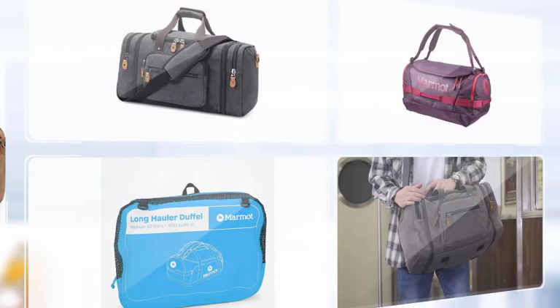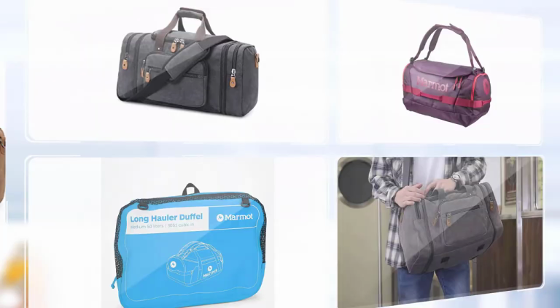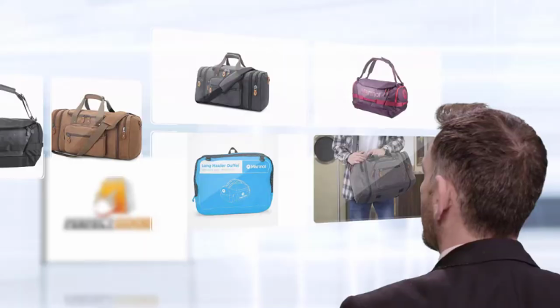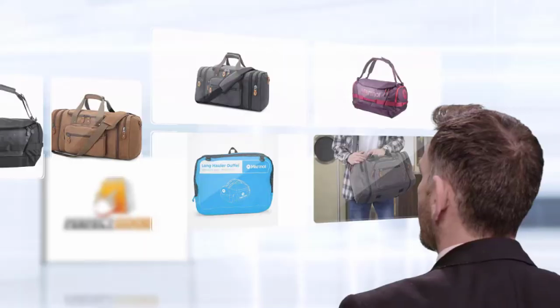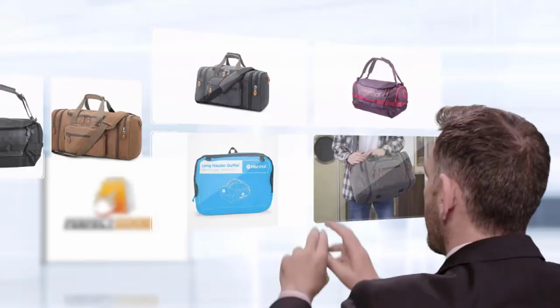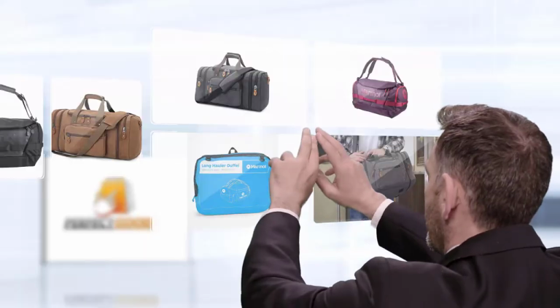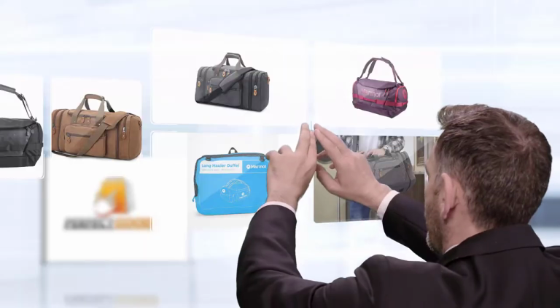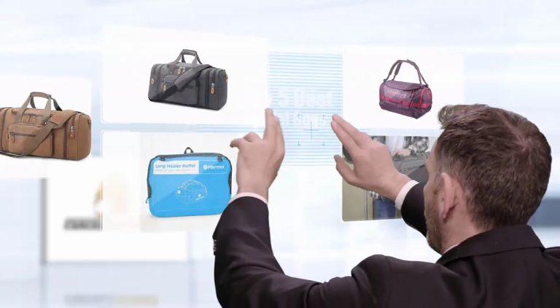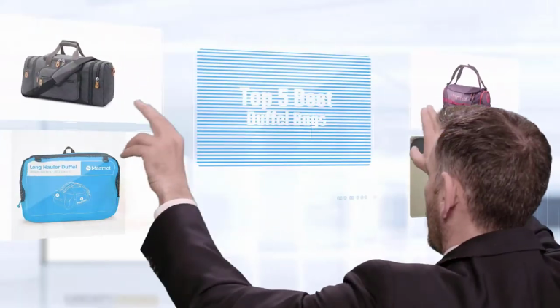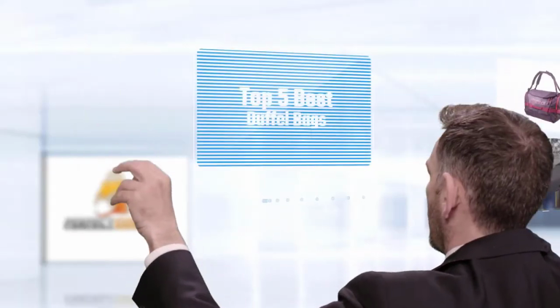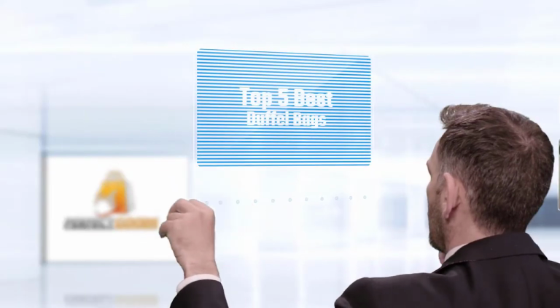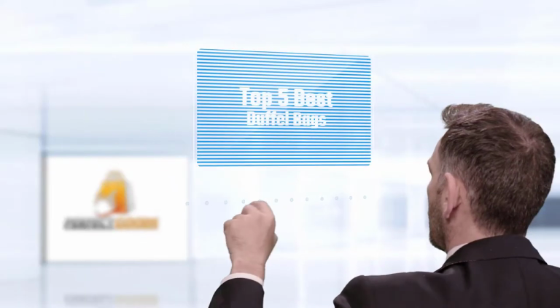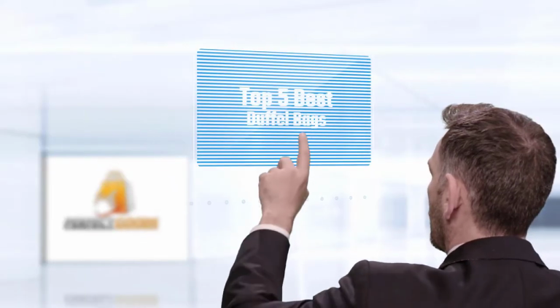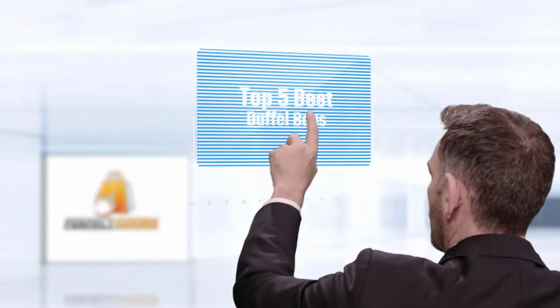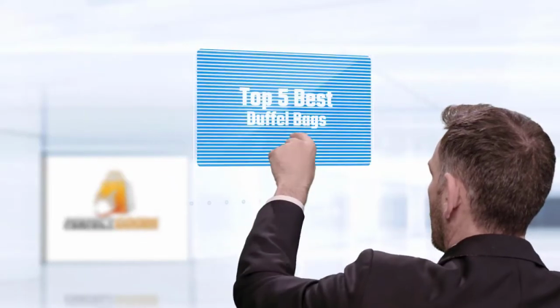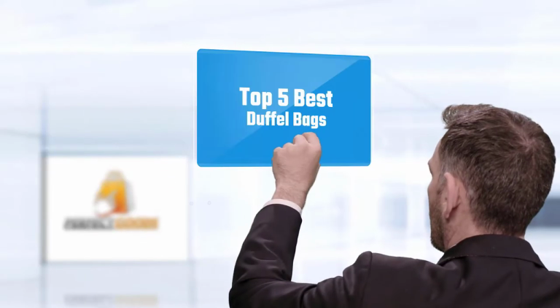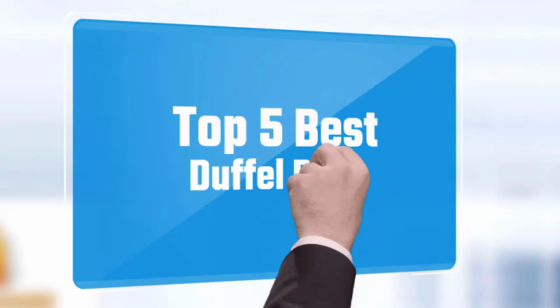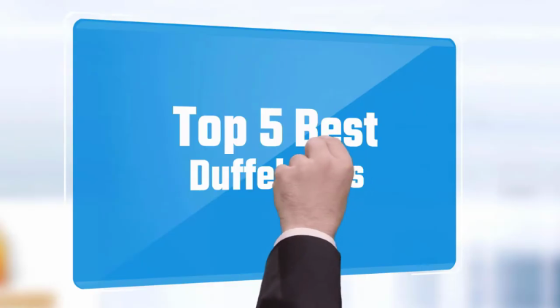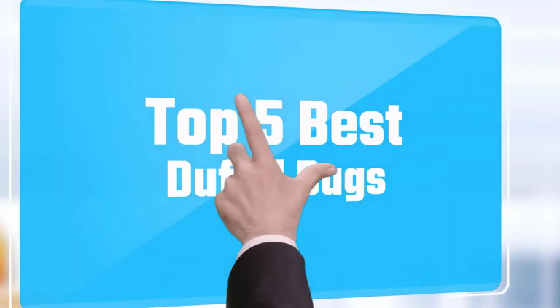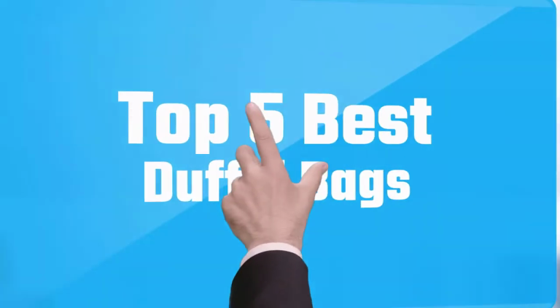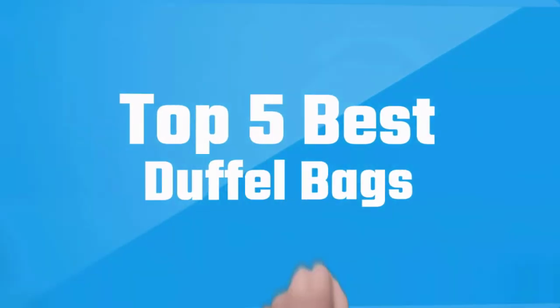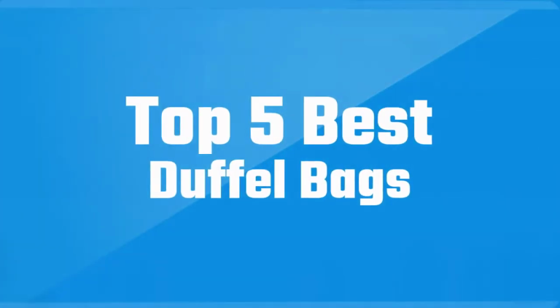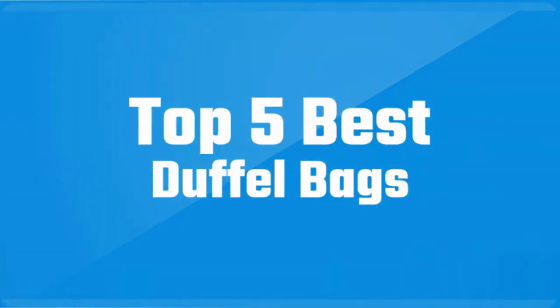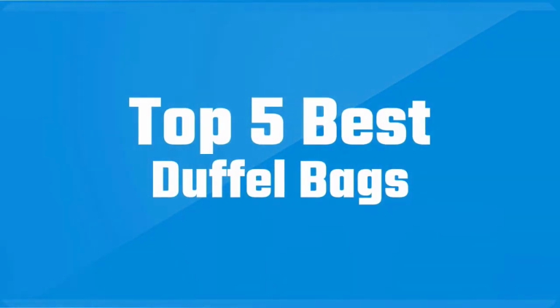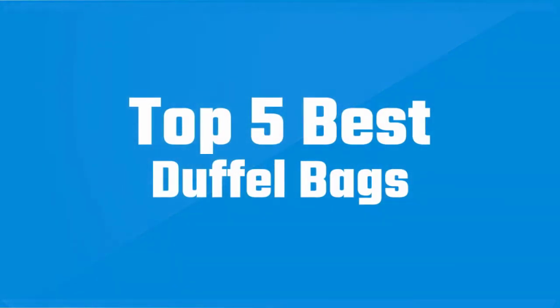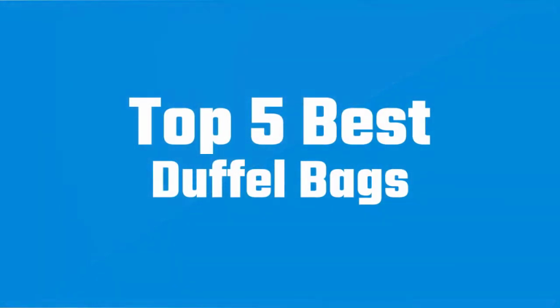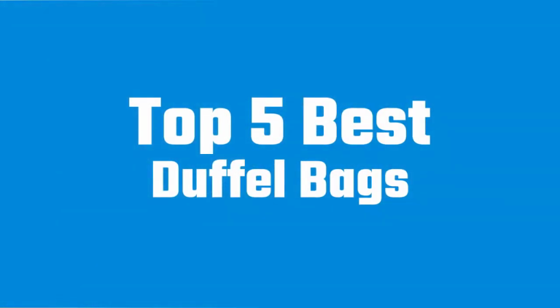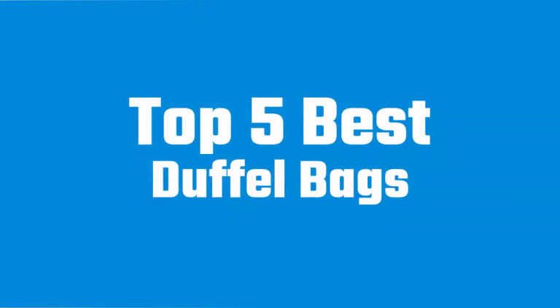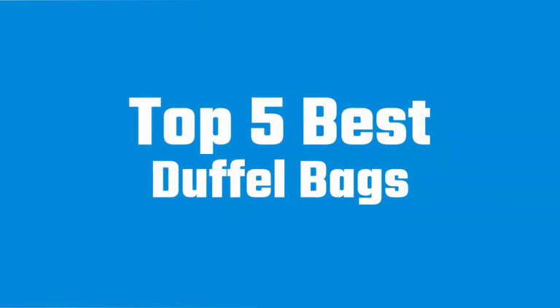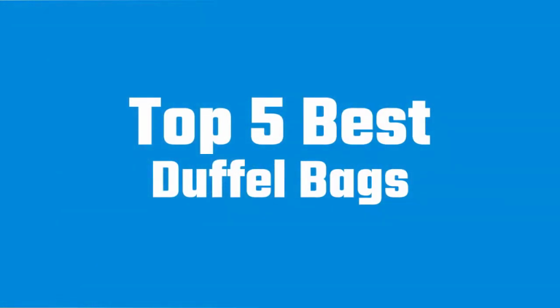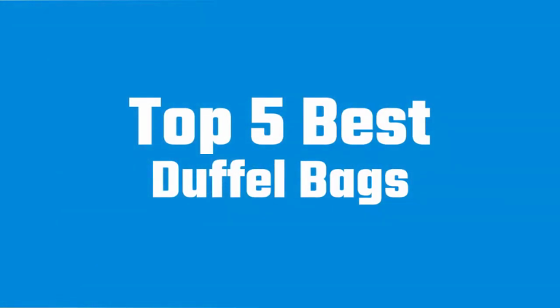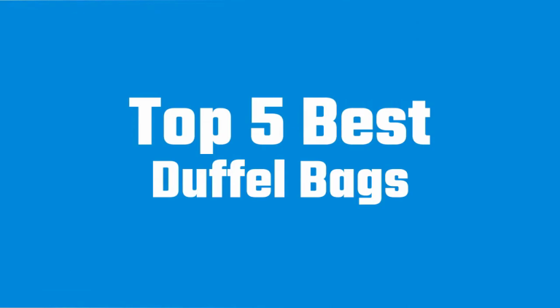If you are looking for the best duffel bag, here is a collection you have got to see. Let's get started.